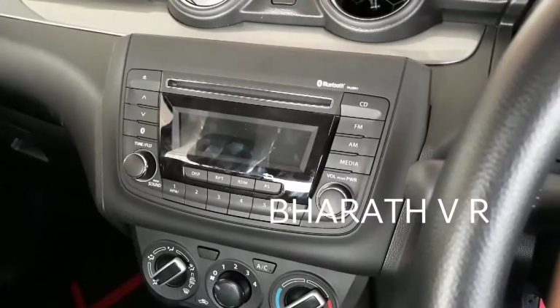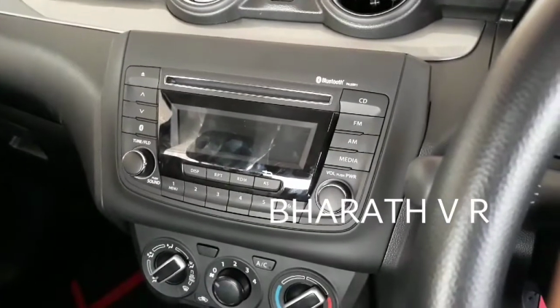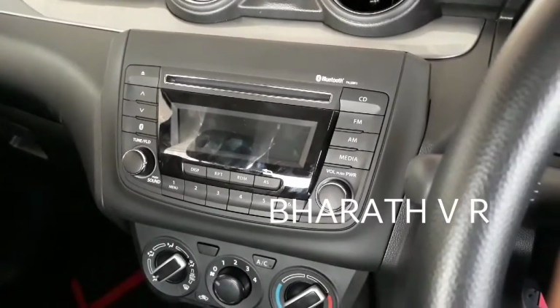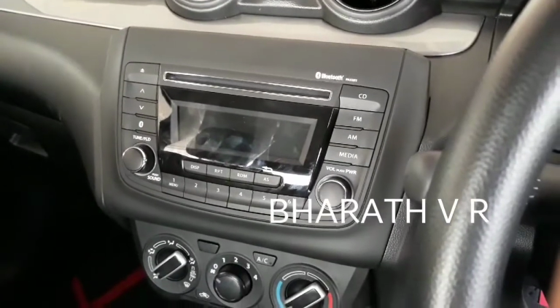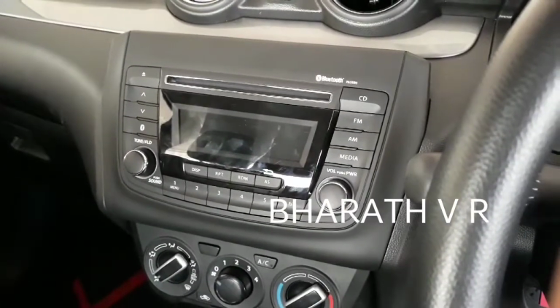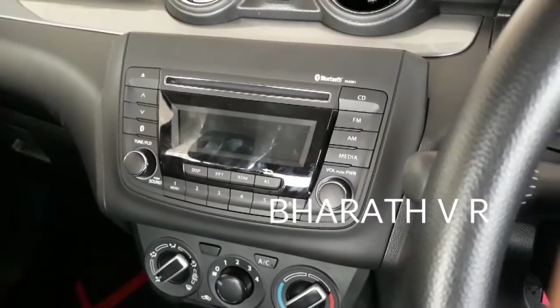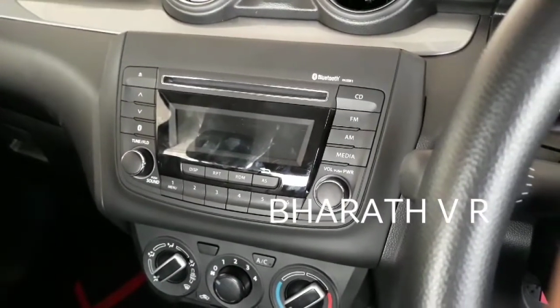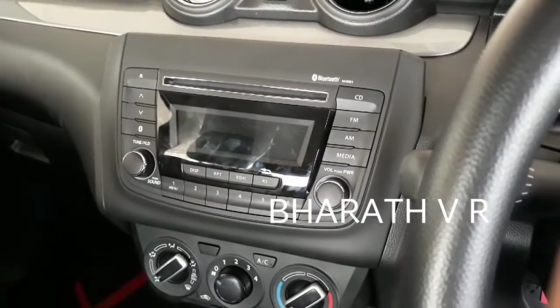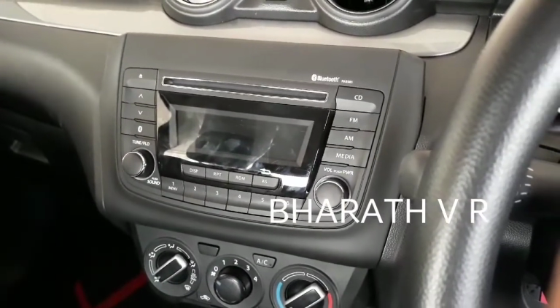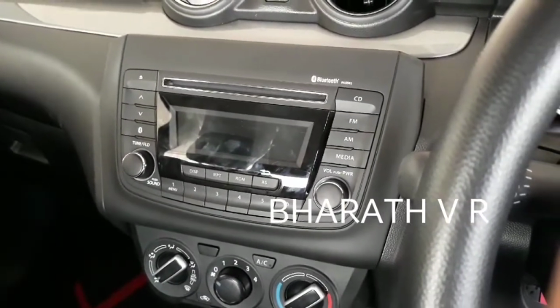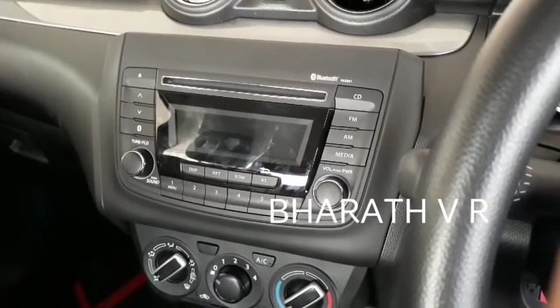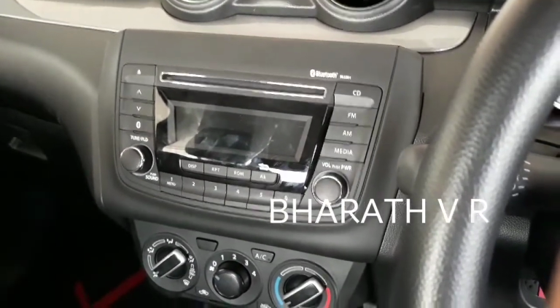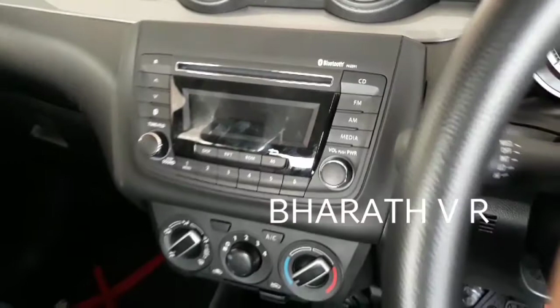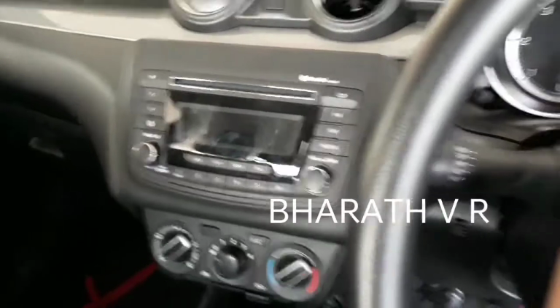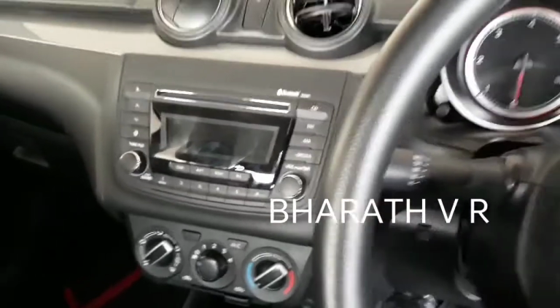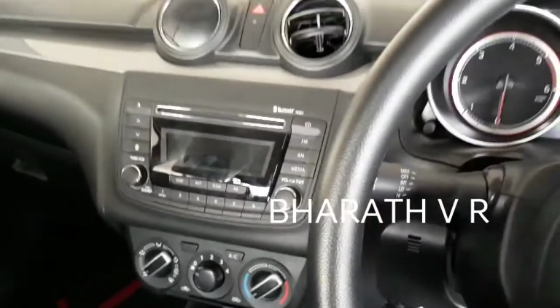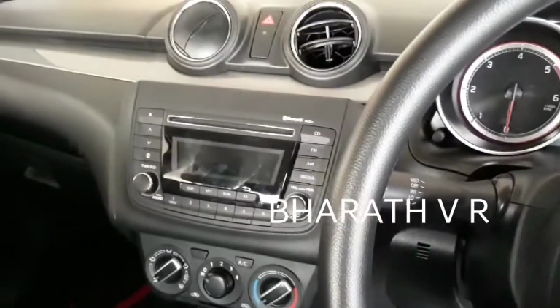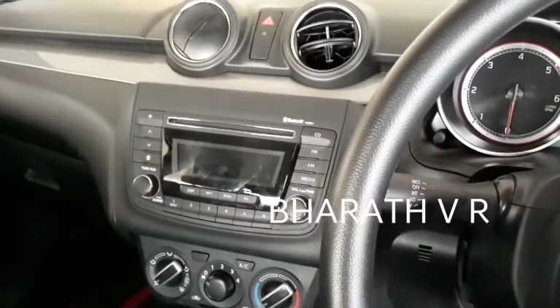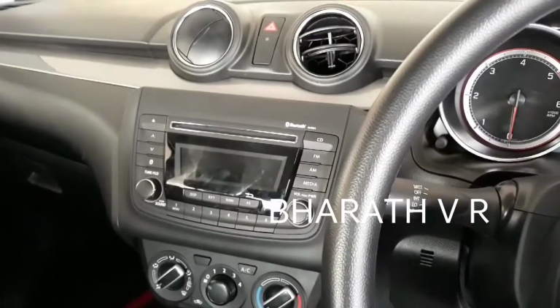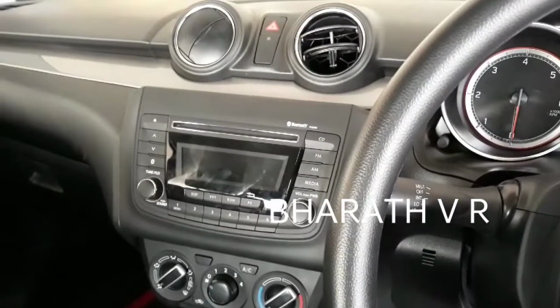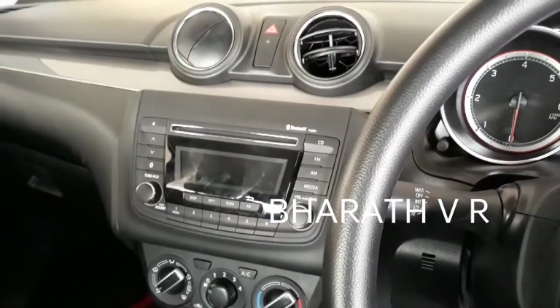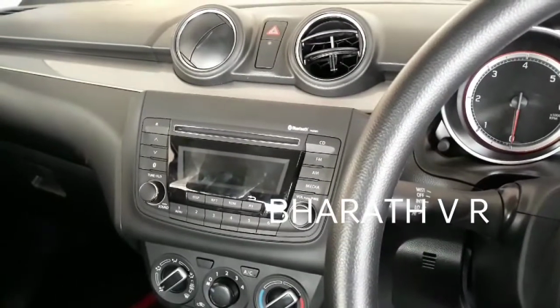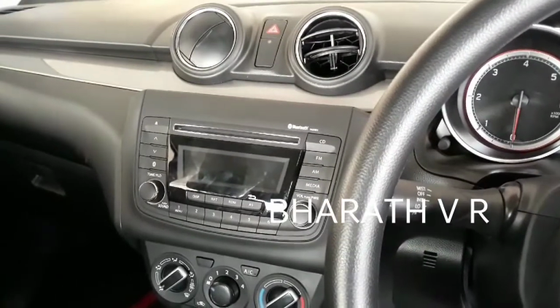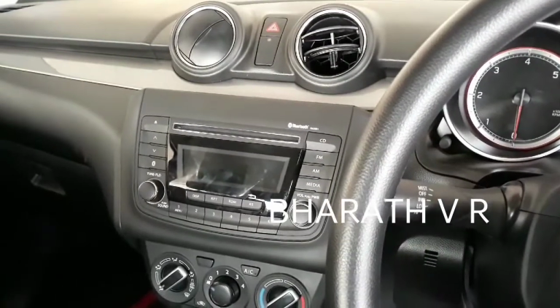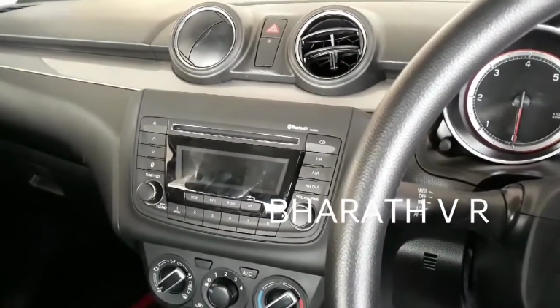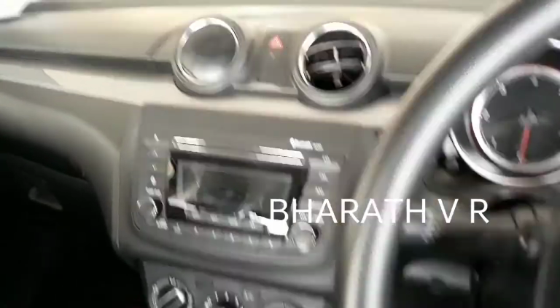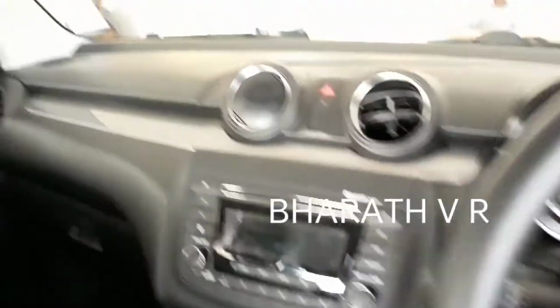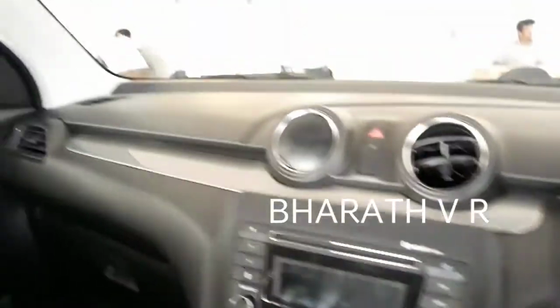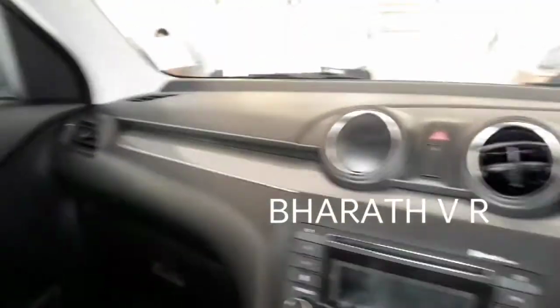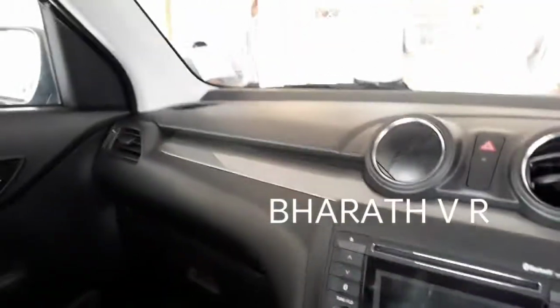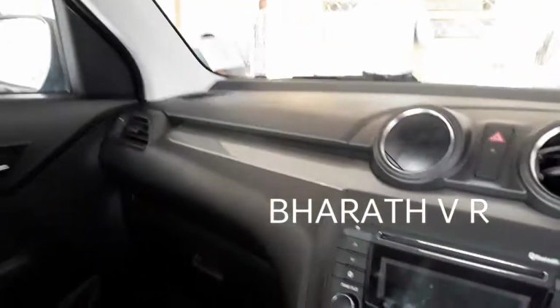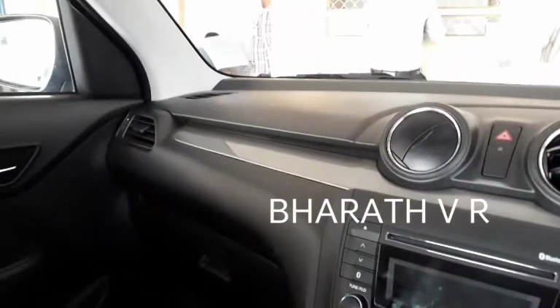The gear leather is very good in quality. You can see the music system — Bluetooth is embedded in that music system, and FM radio is also there.